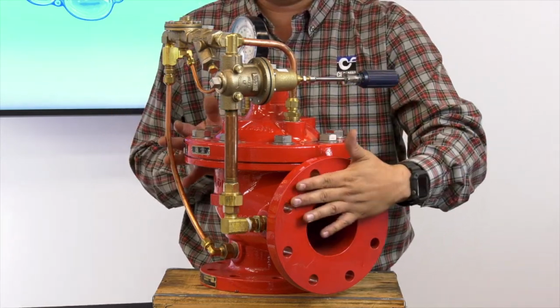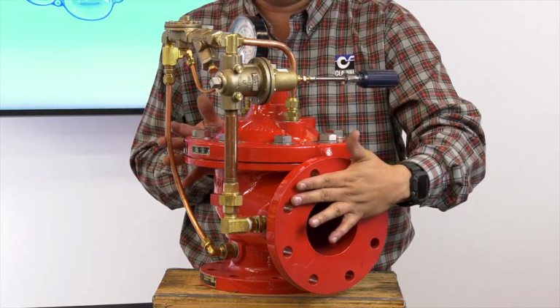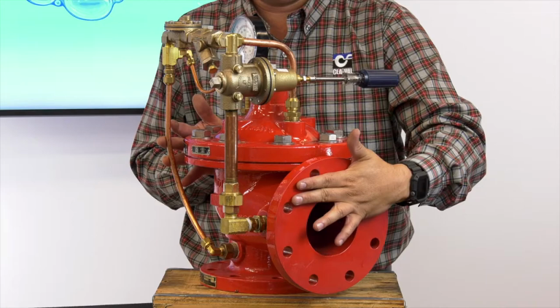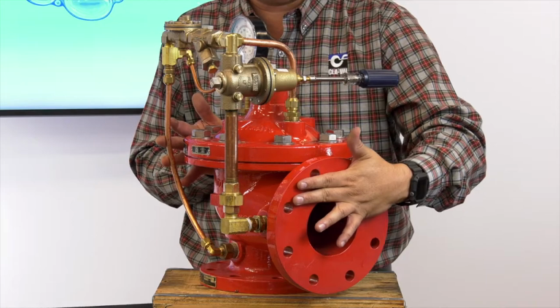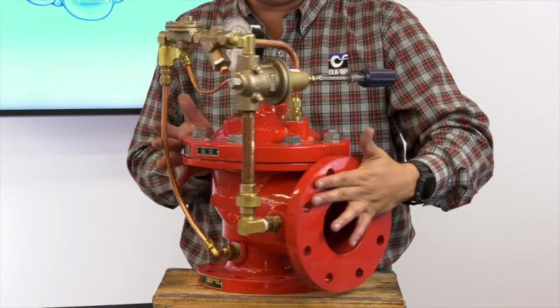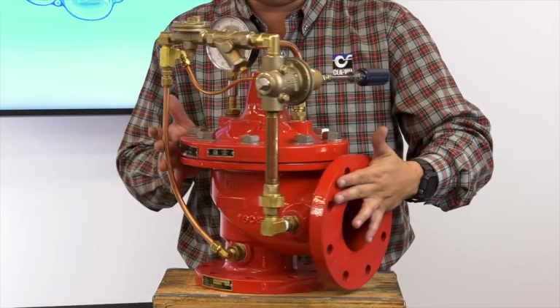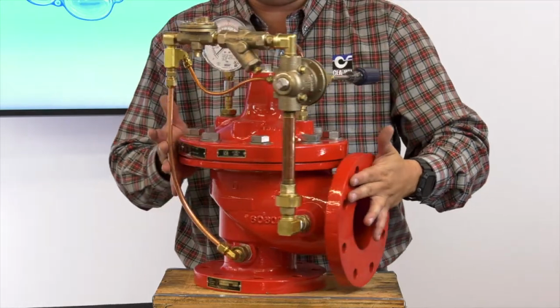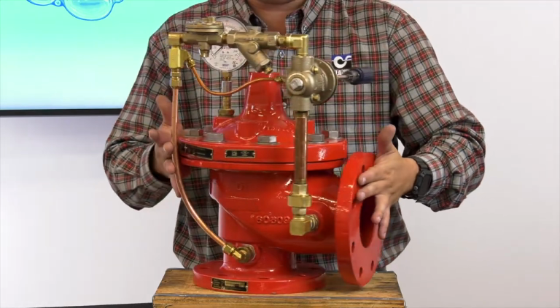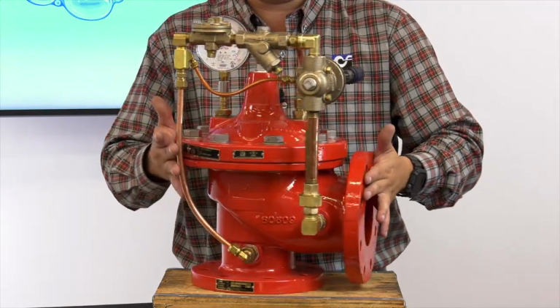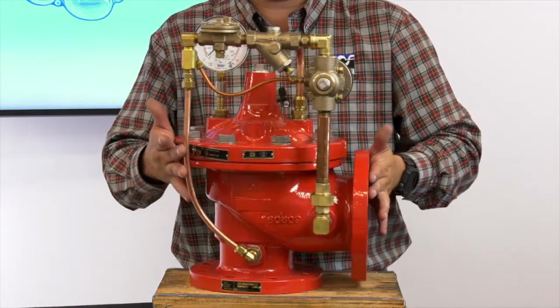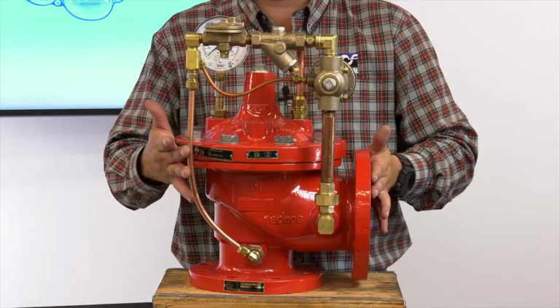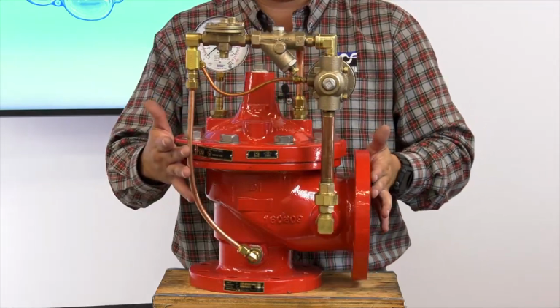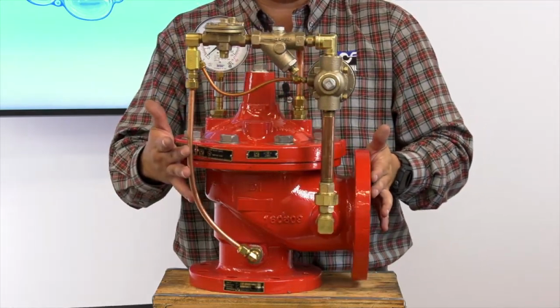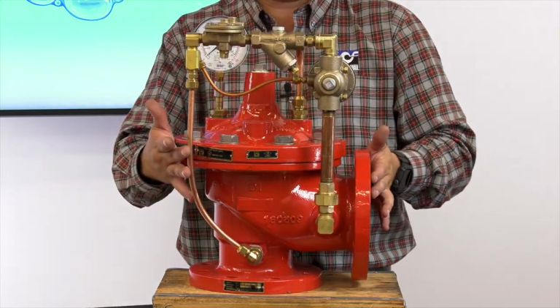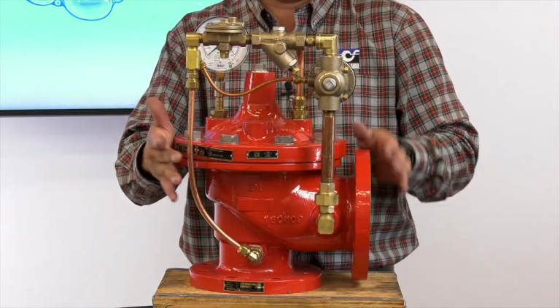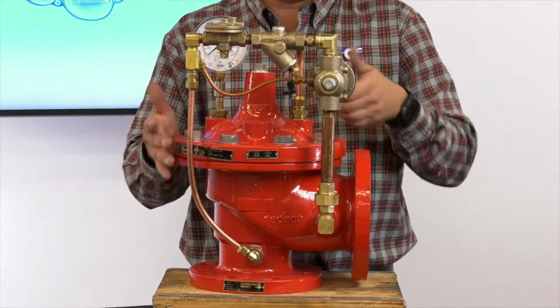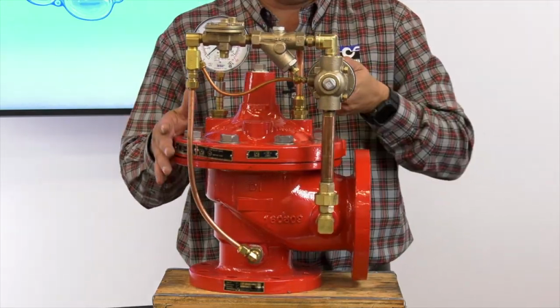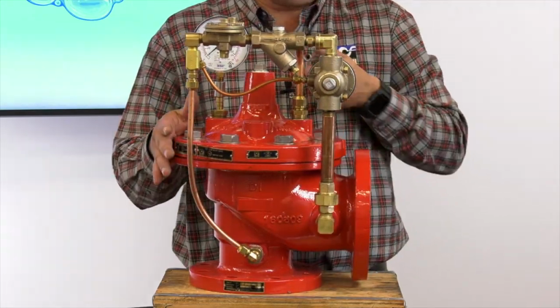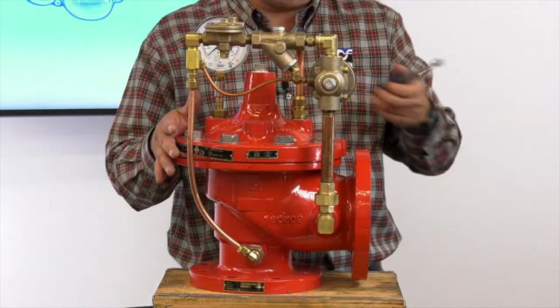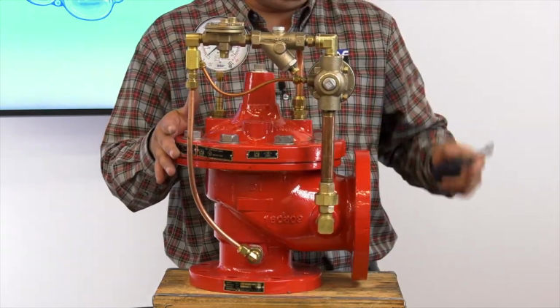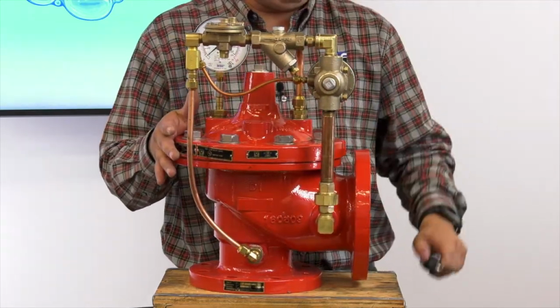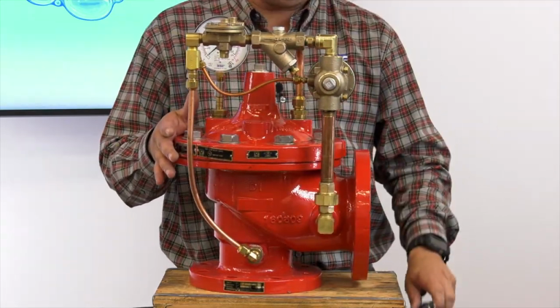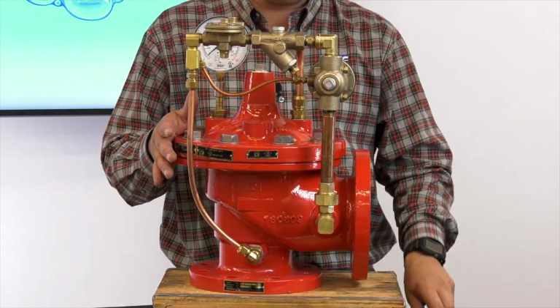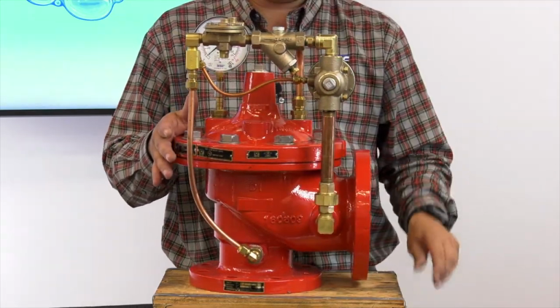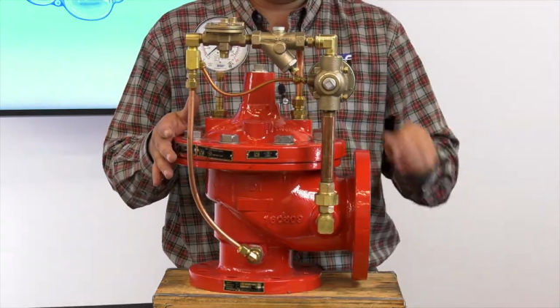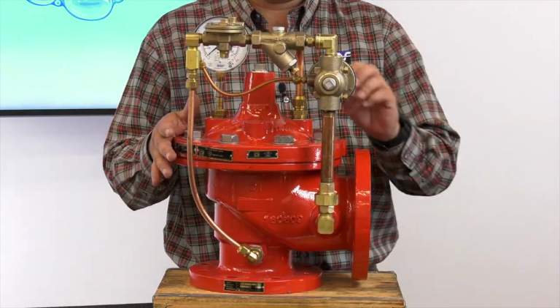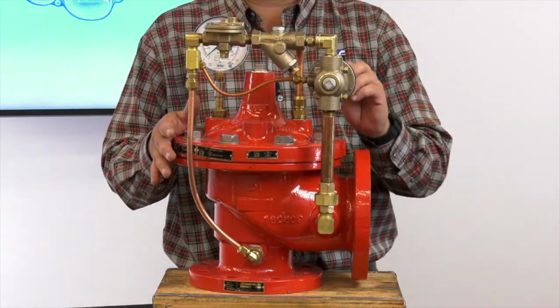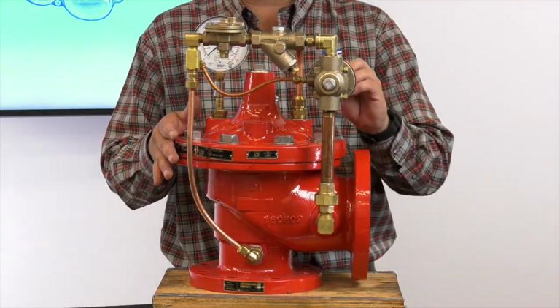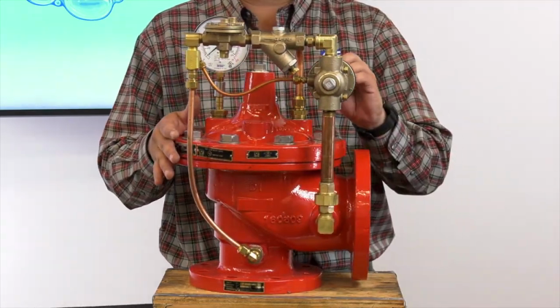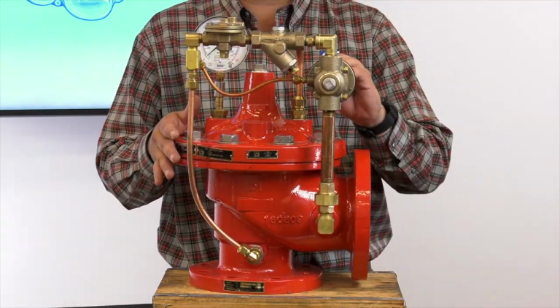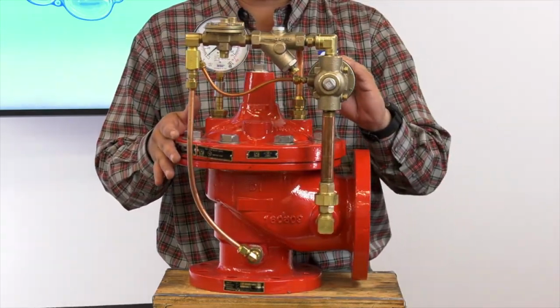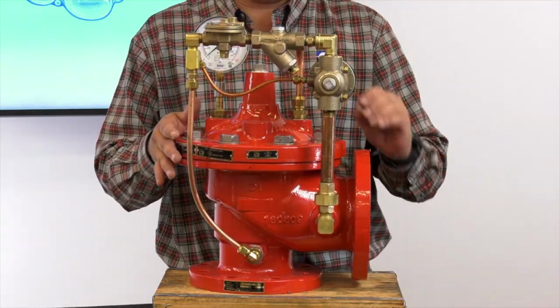That would be your startup procedure for your 50B-4KG1.